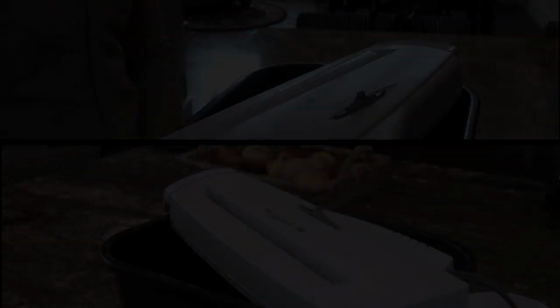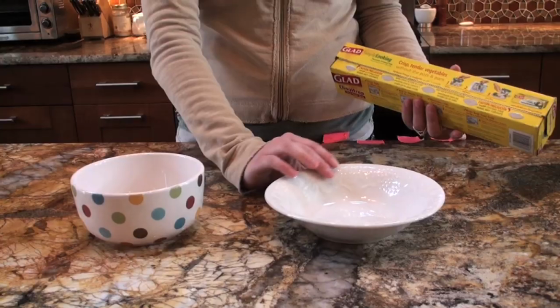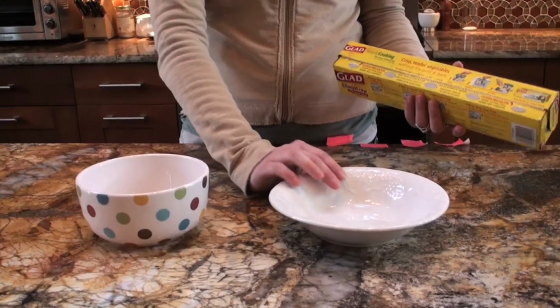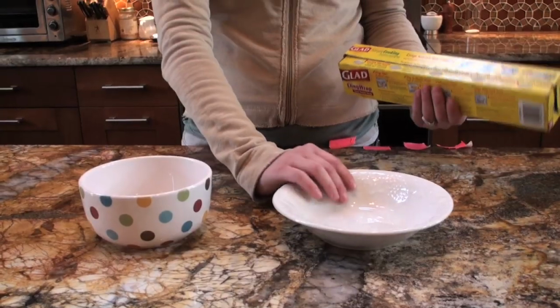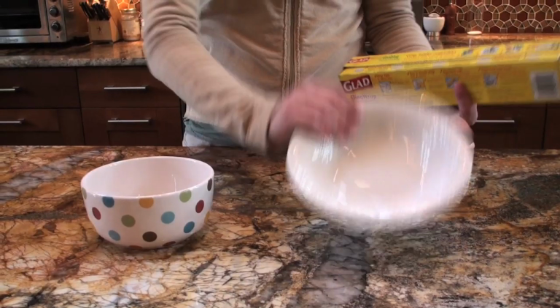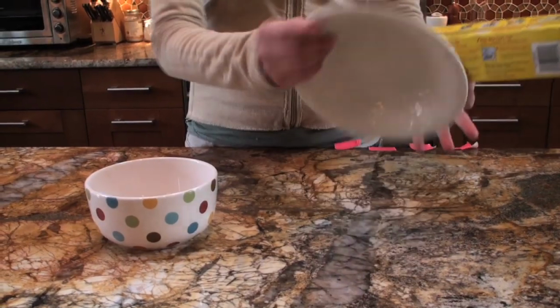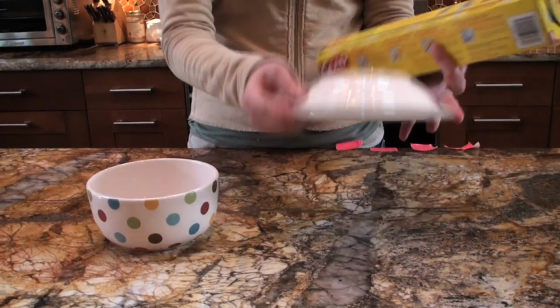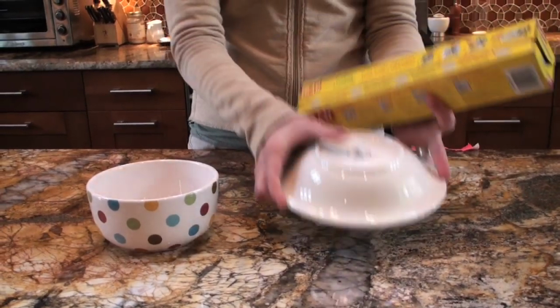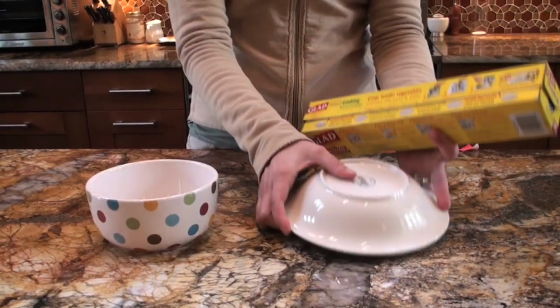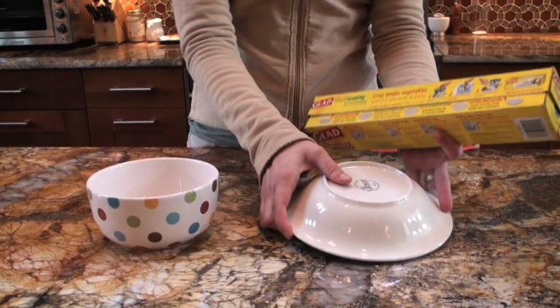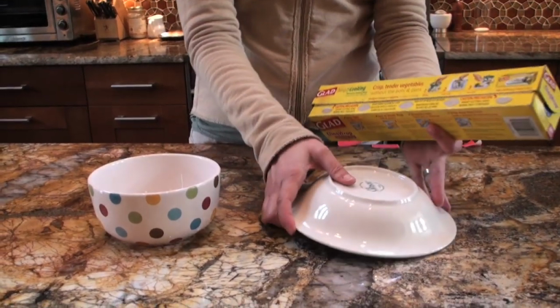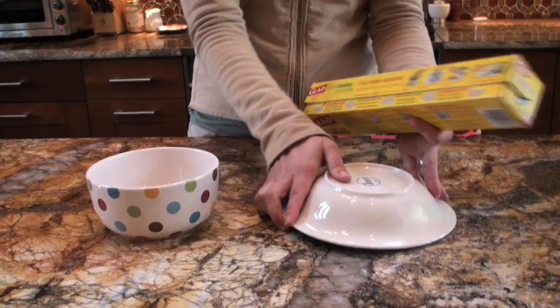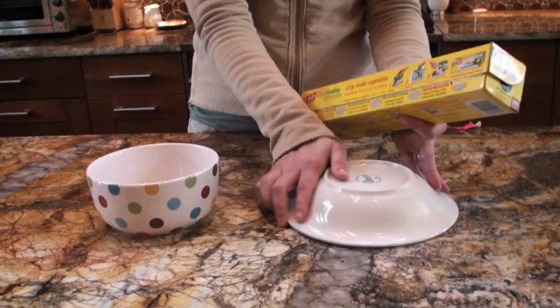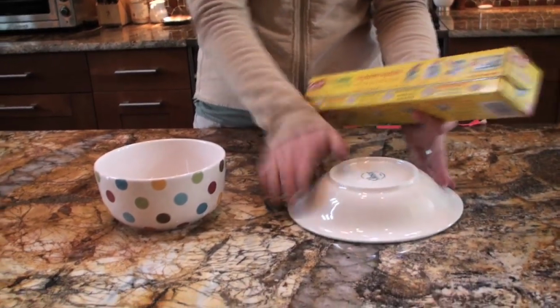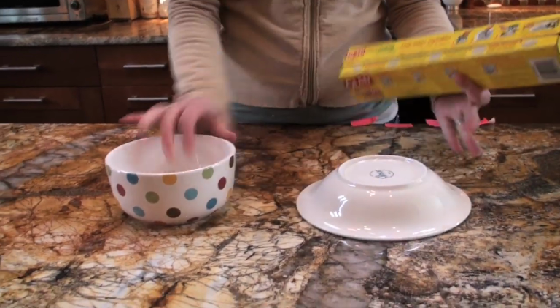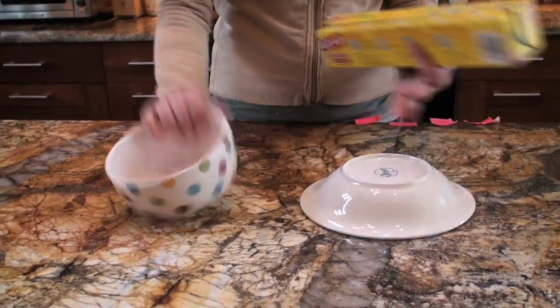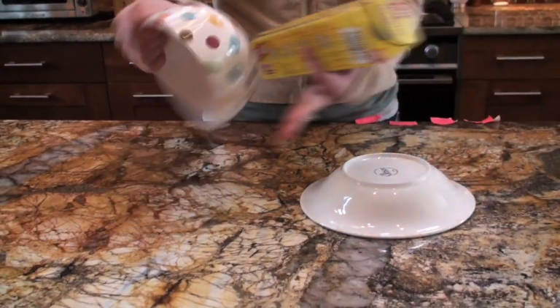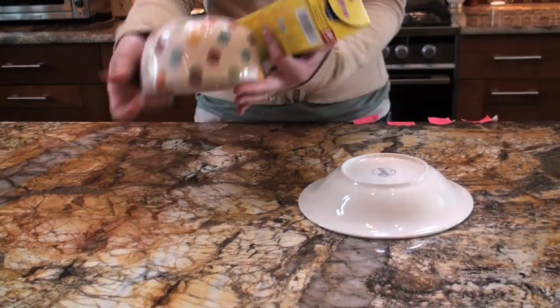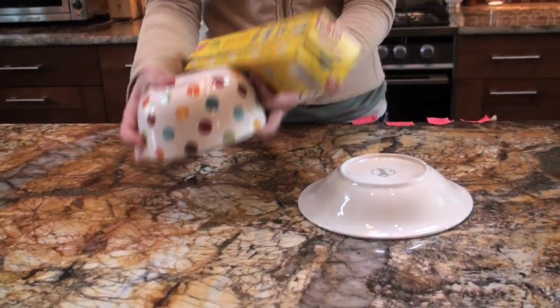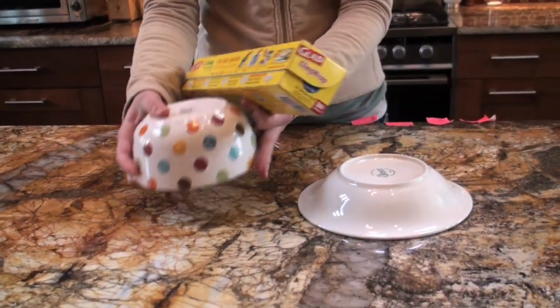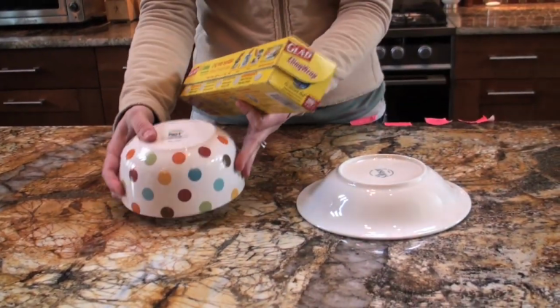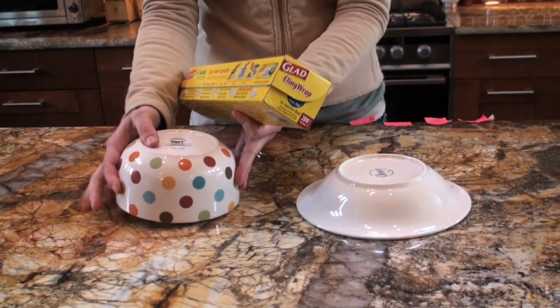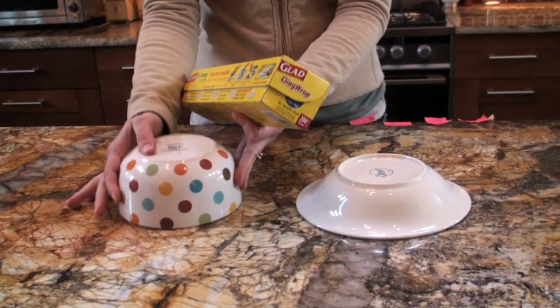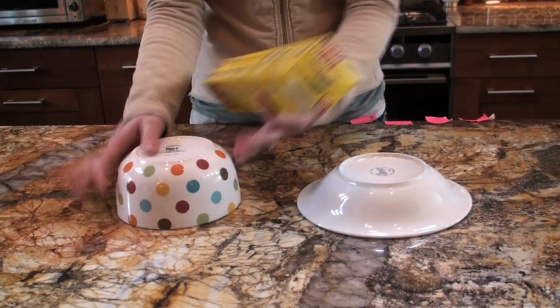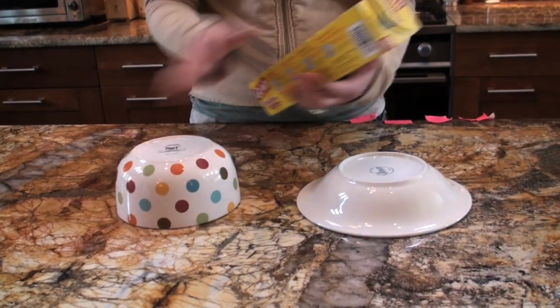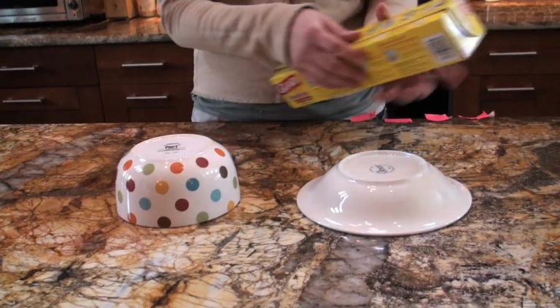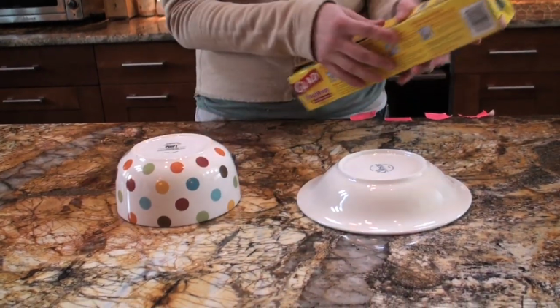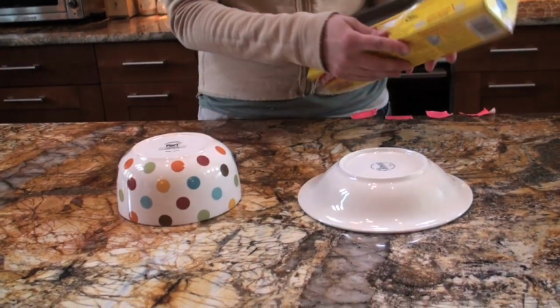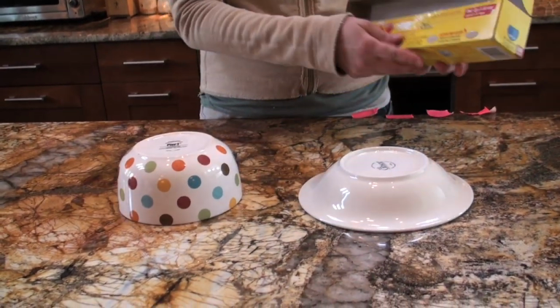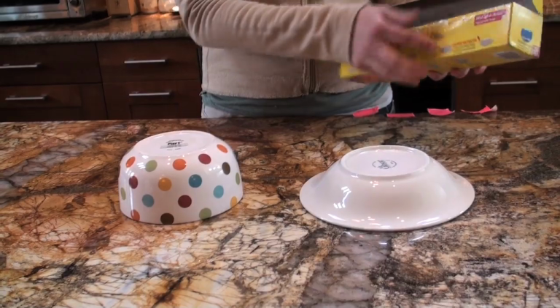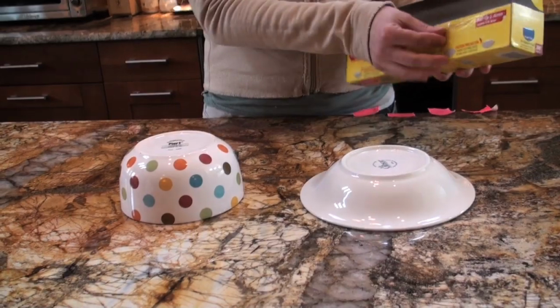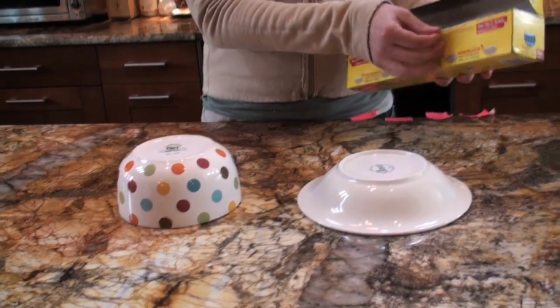Pick out a bowl to use as a mold. Keep in mind that the more shallow the bowl, the easier it will be to remove later.